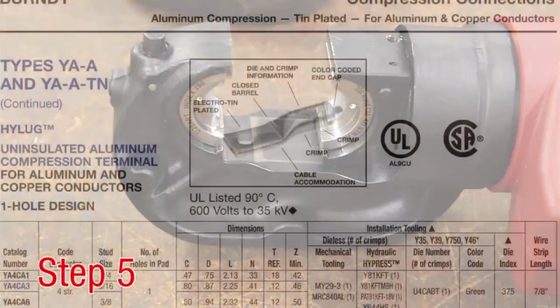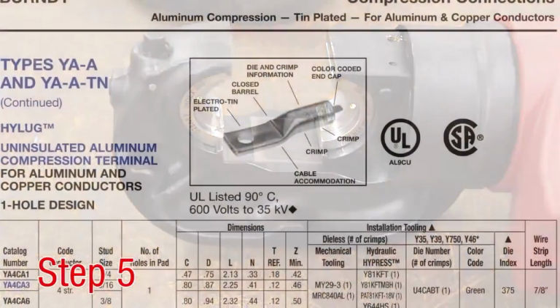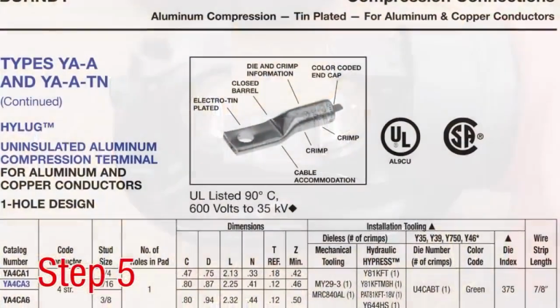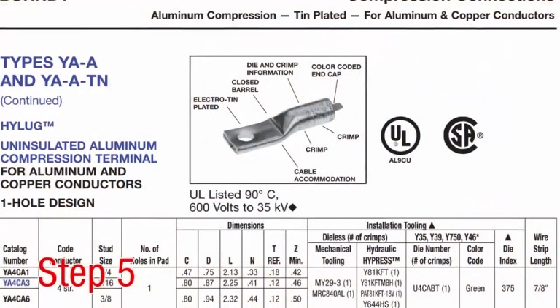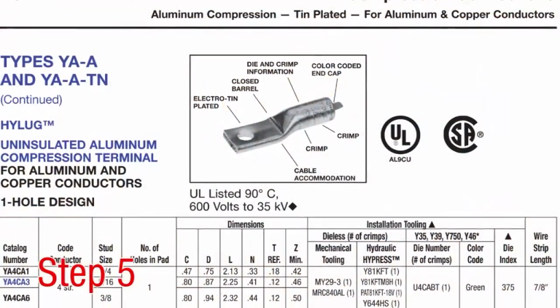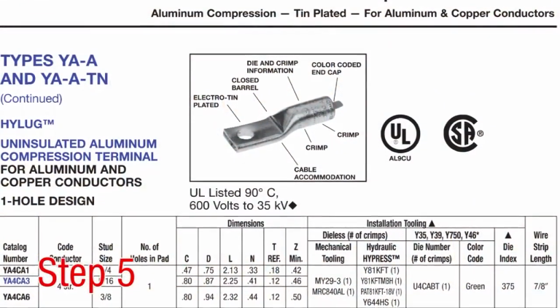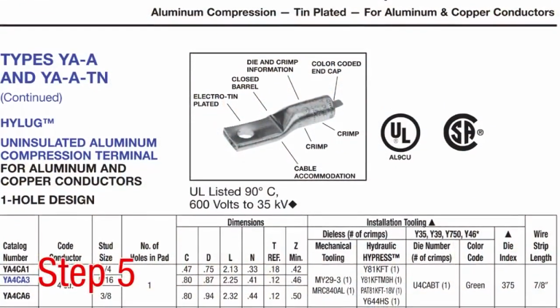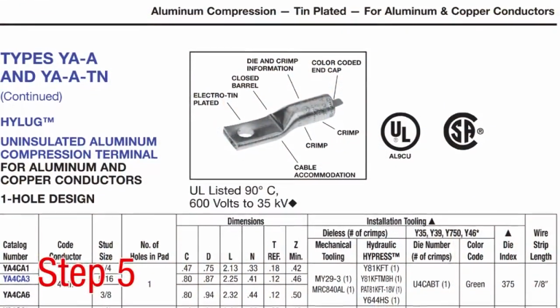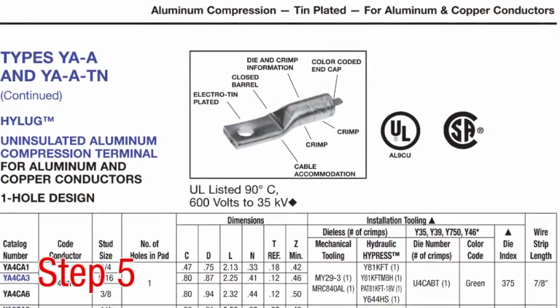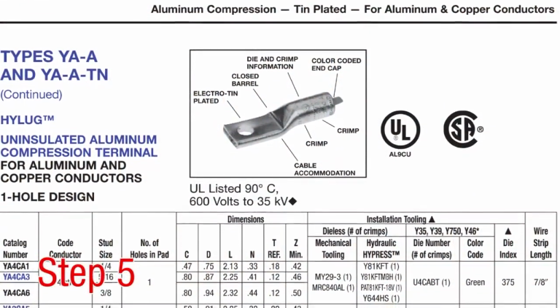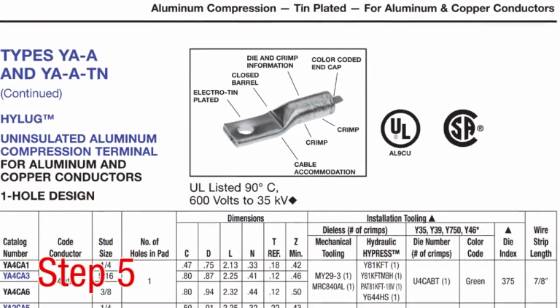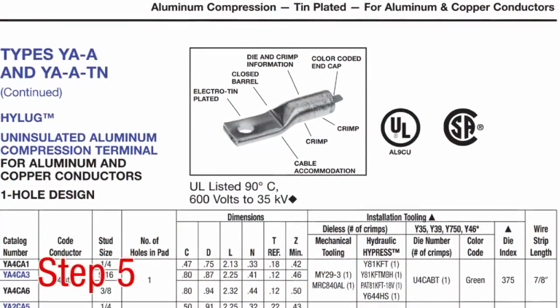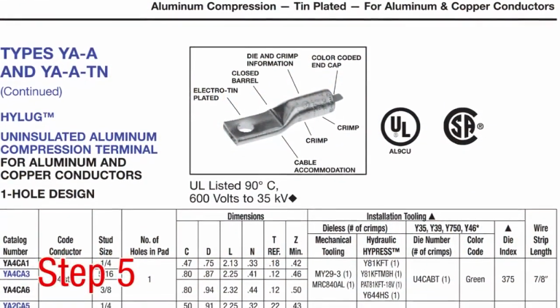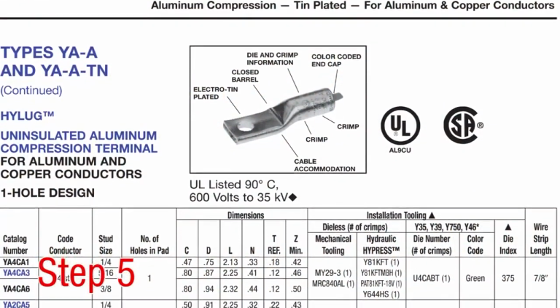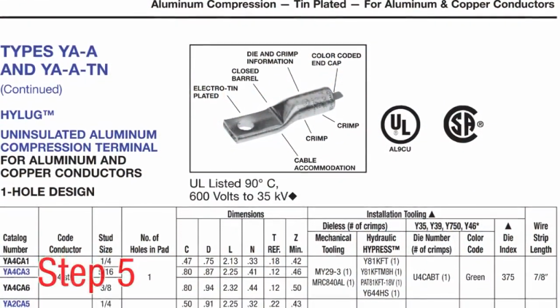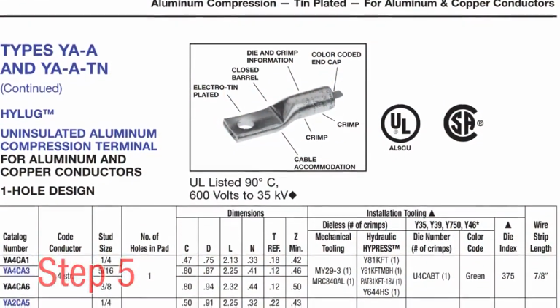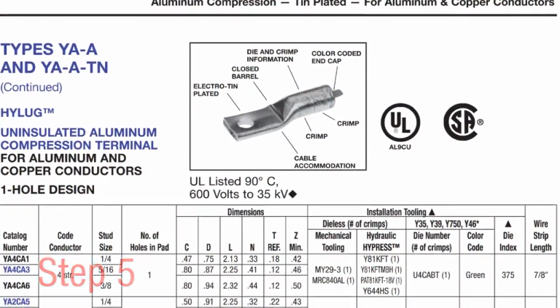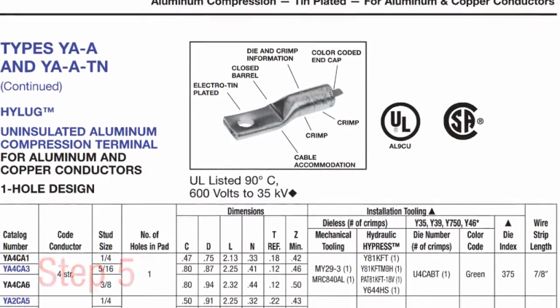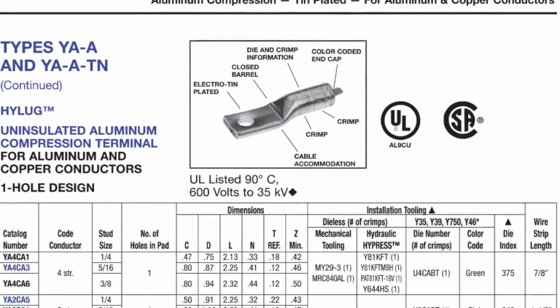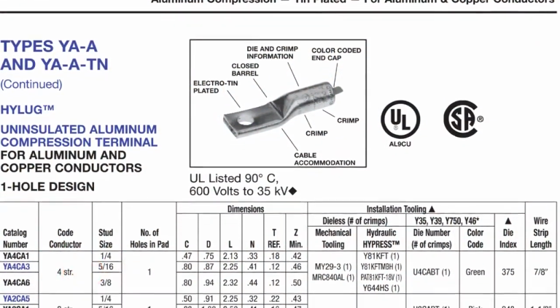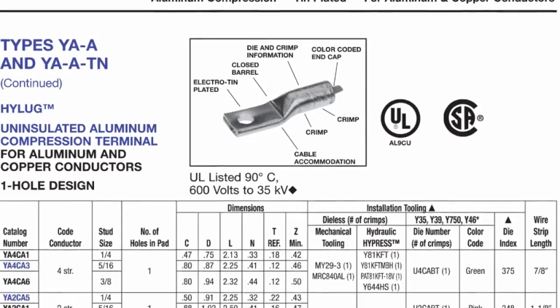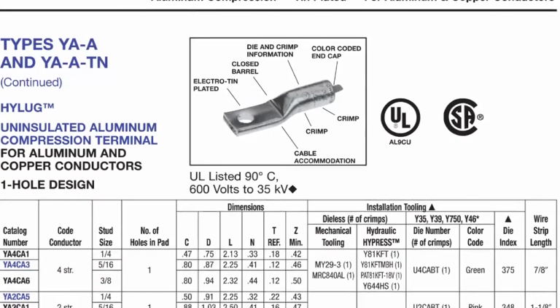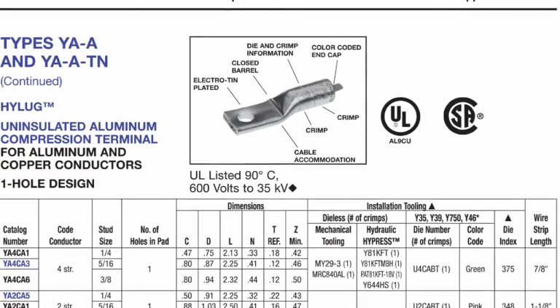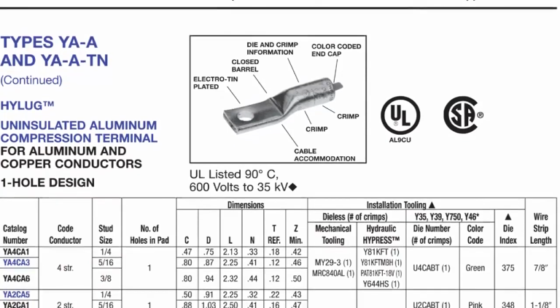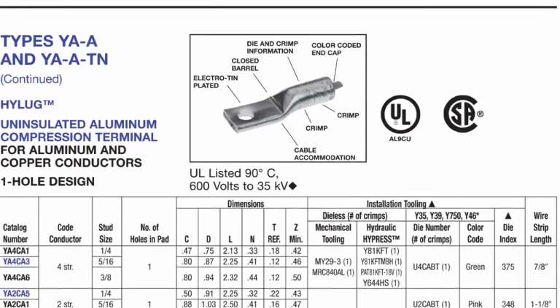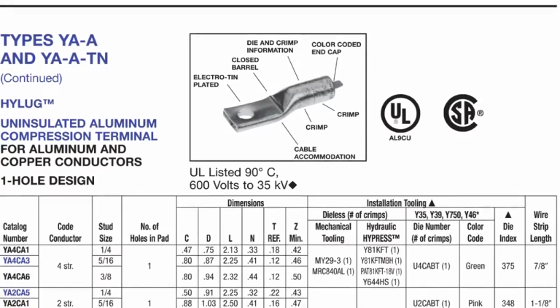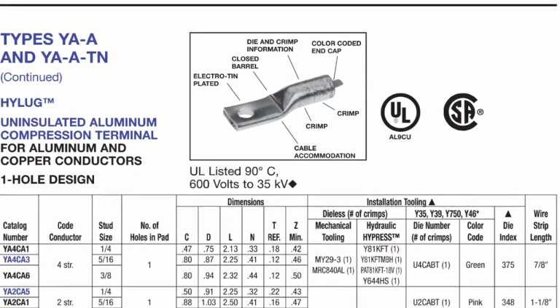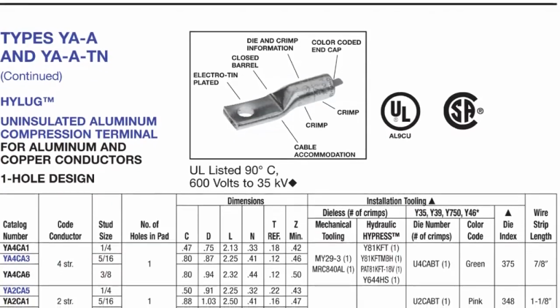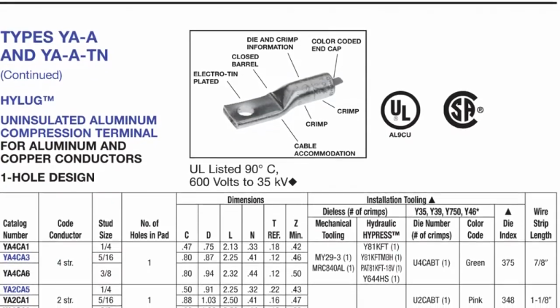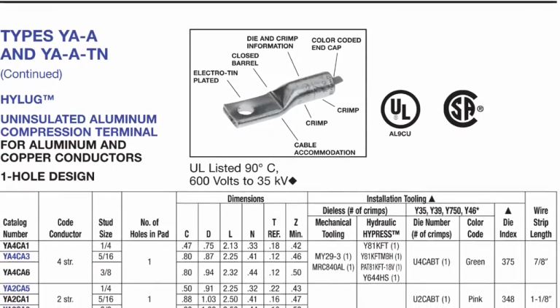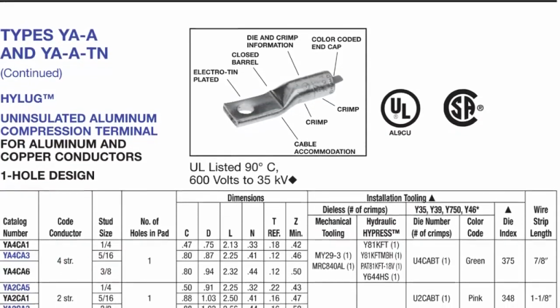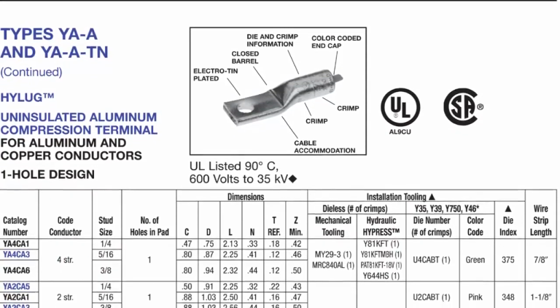Step 5. Refer to the master catalog and or the sales drawings for the correct number of crimps for the connector chosen.